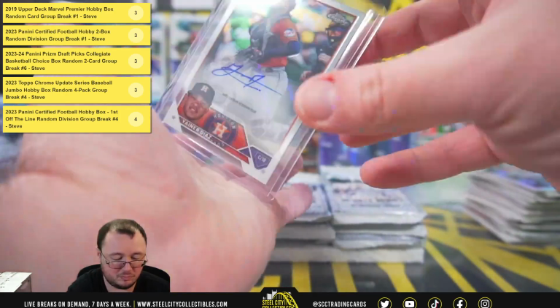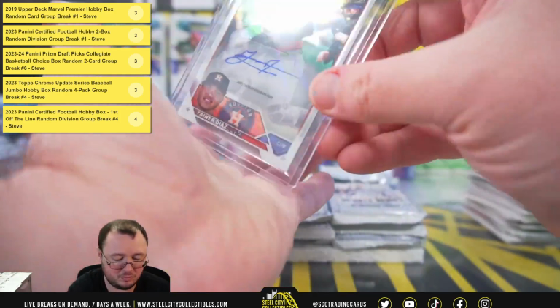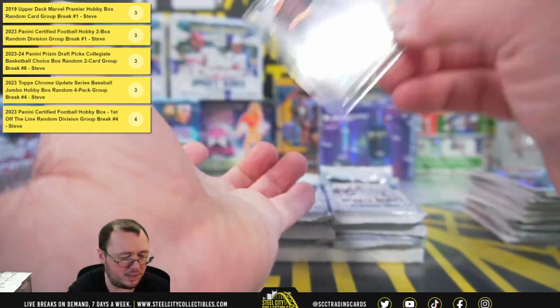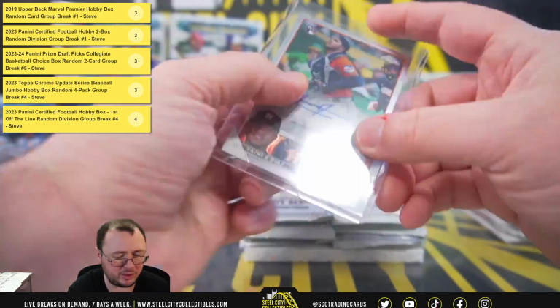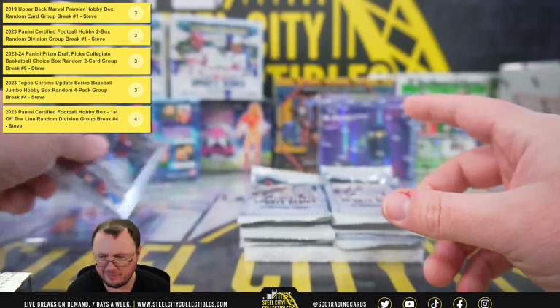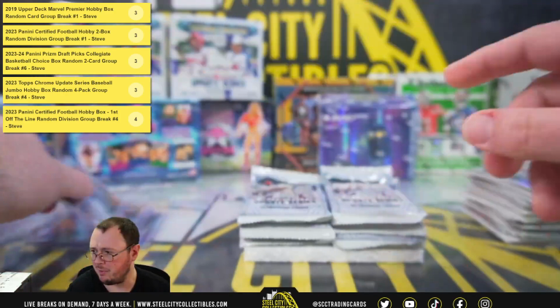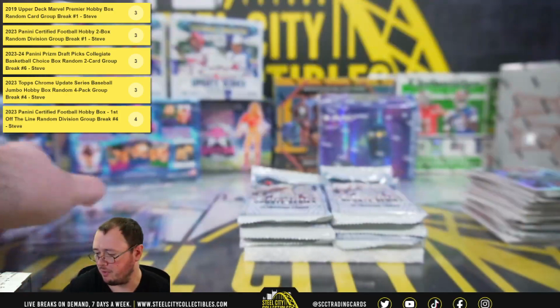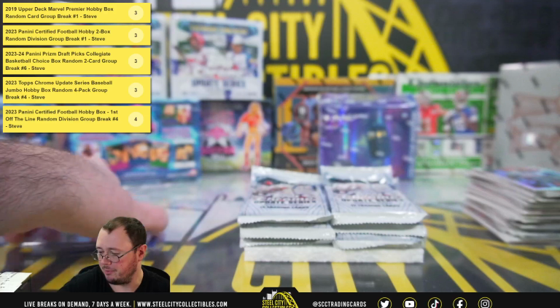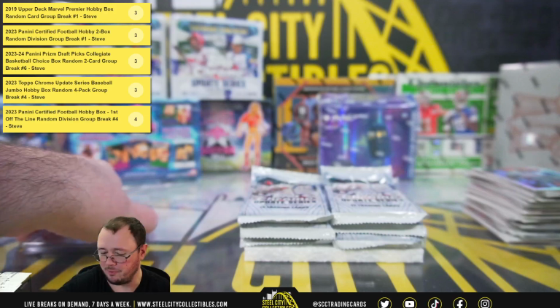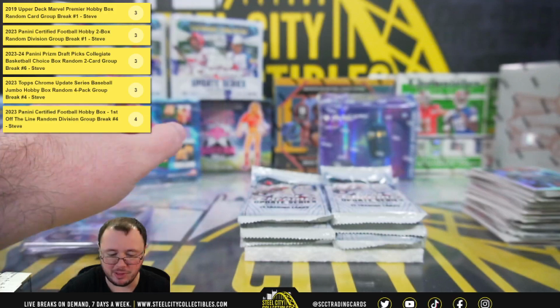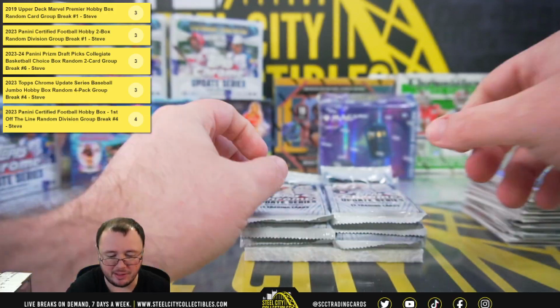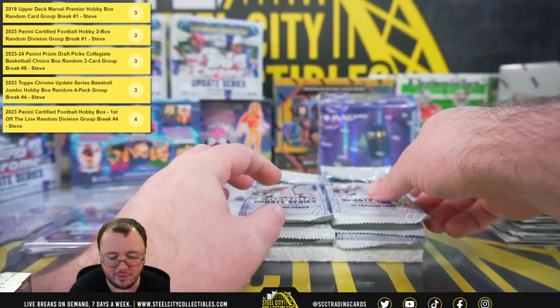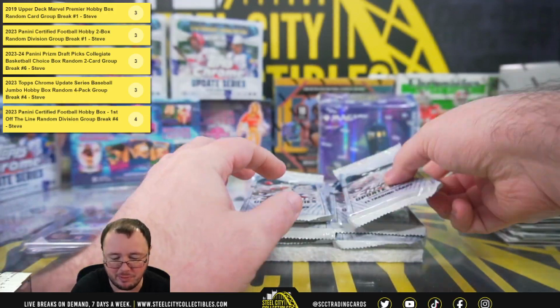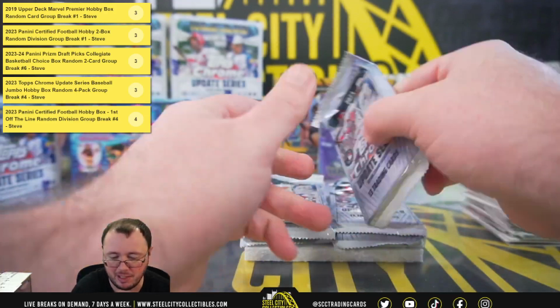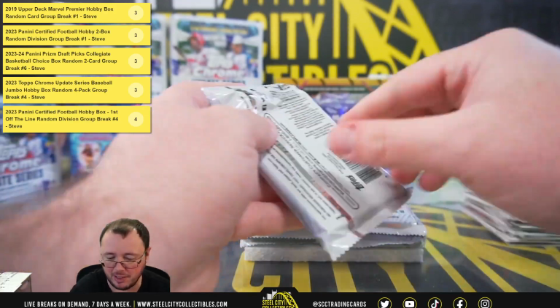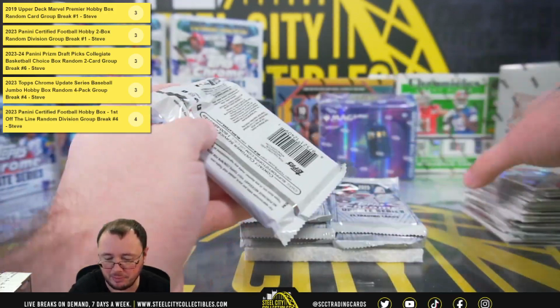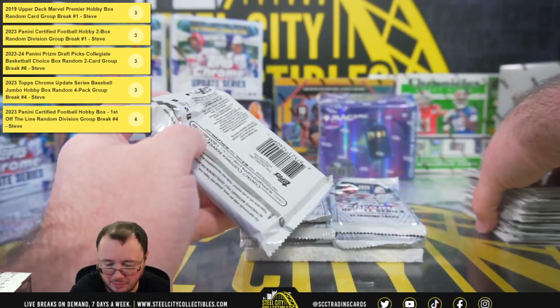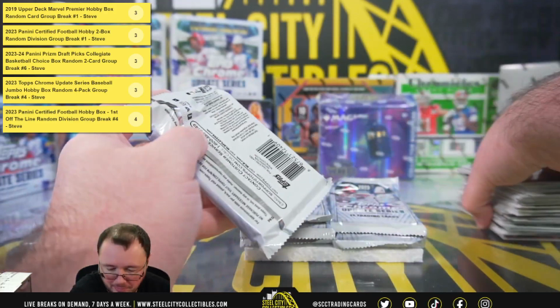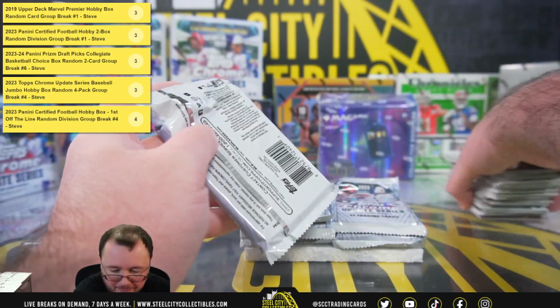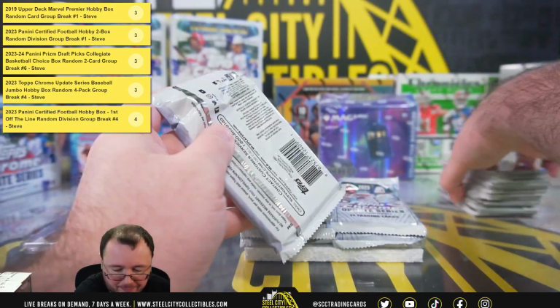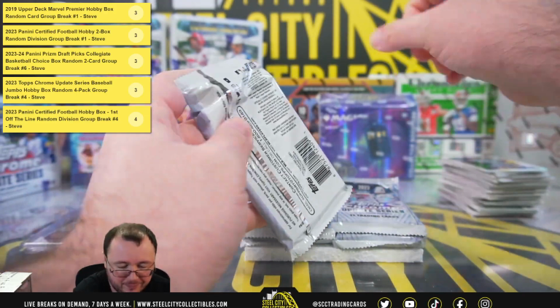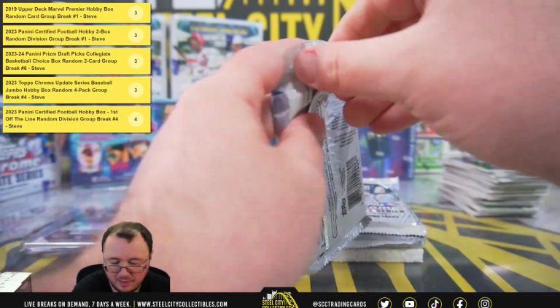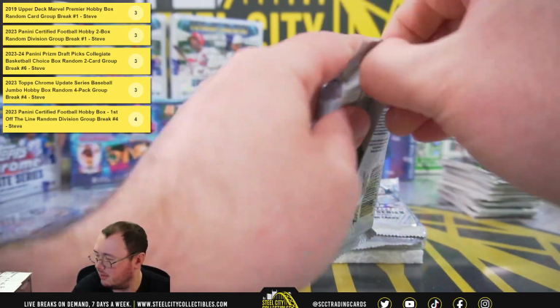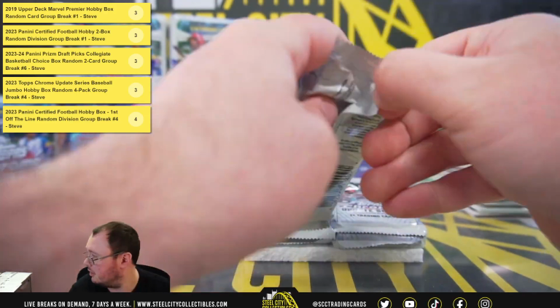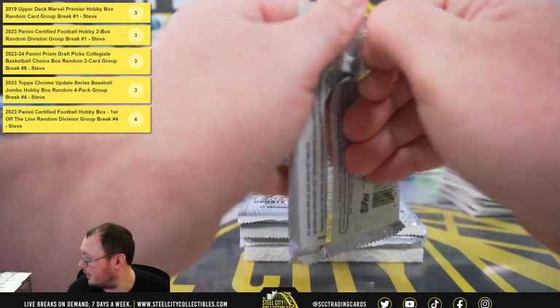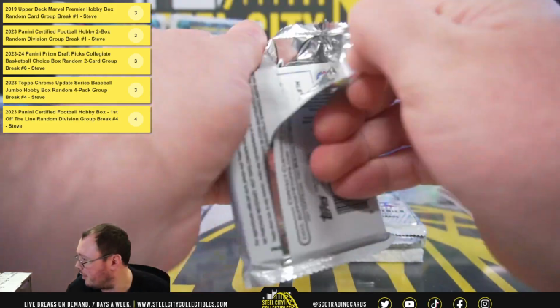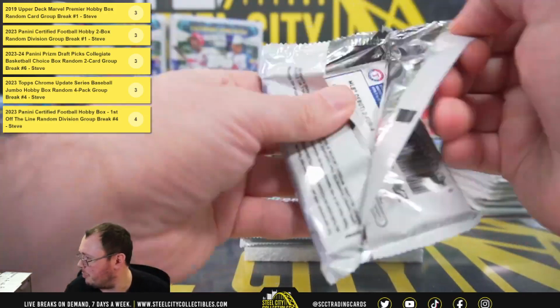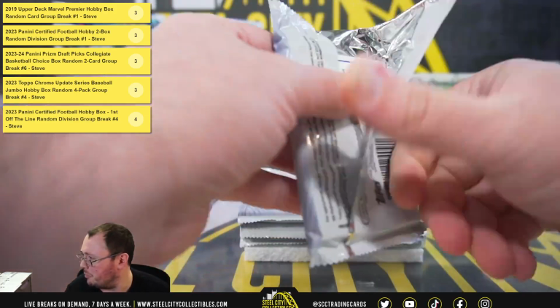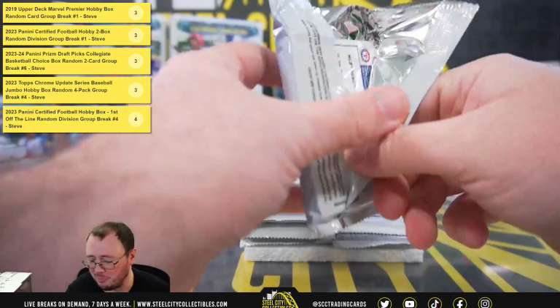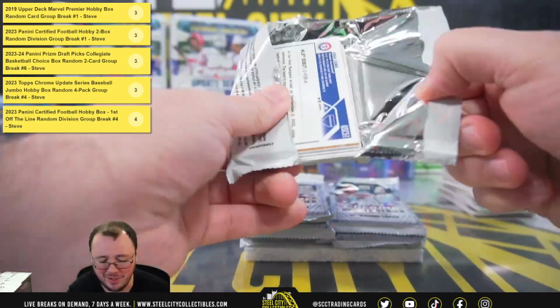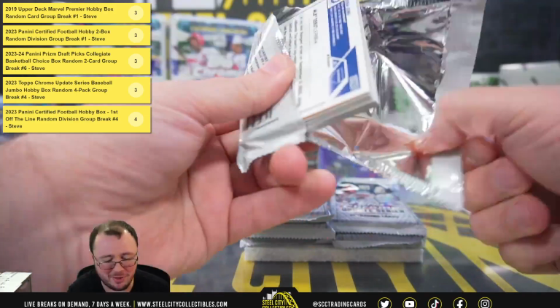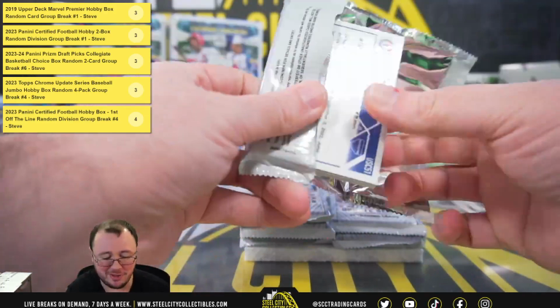I believe Topps Chrome Update will be in the MVP Buyback Program. I can't remember from last year.